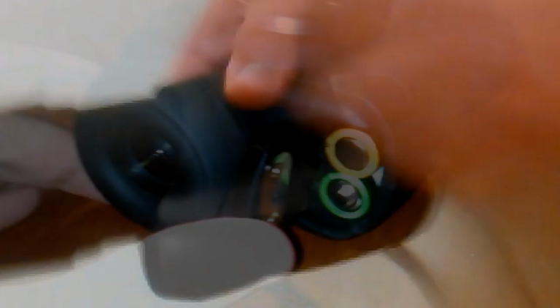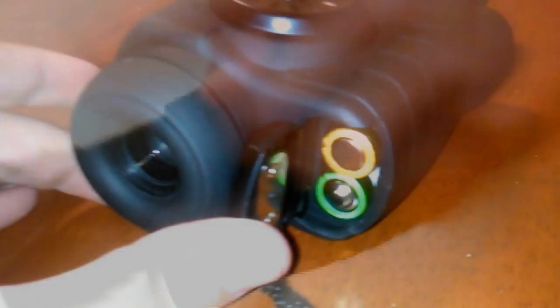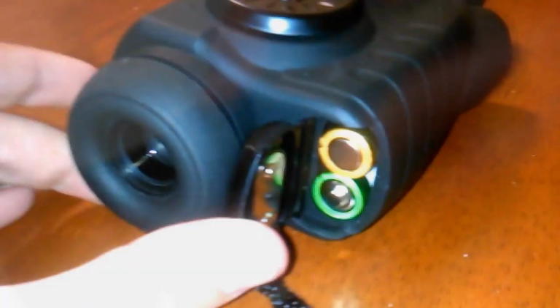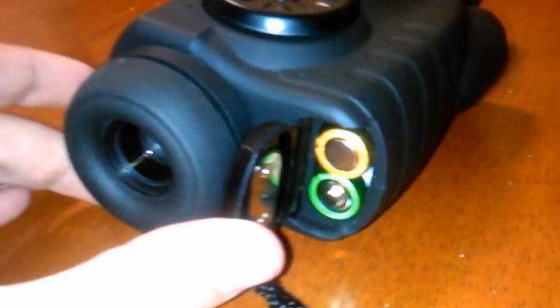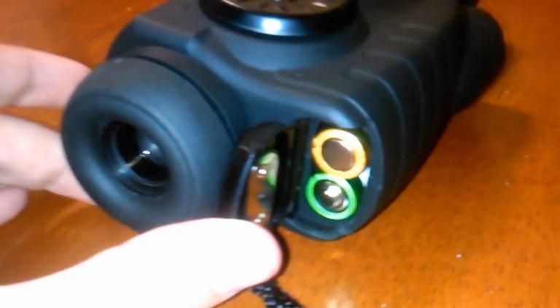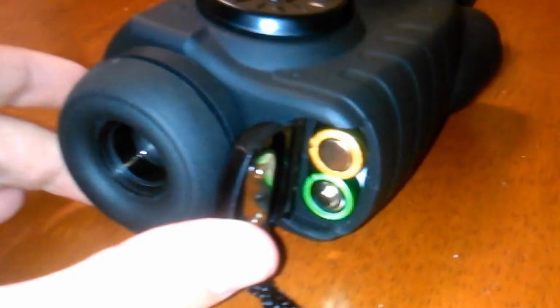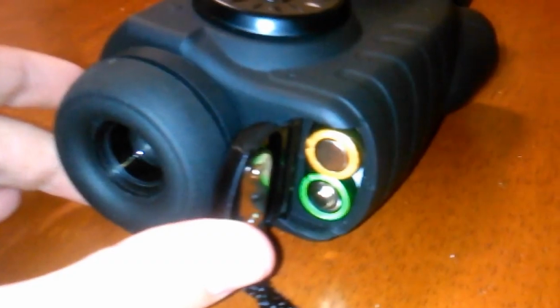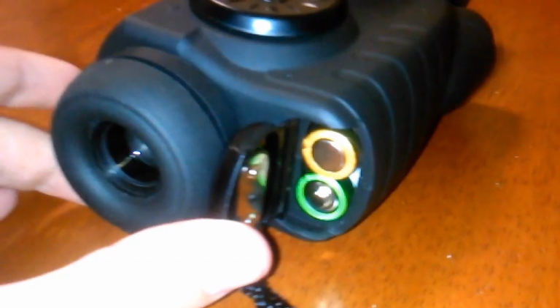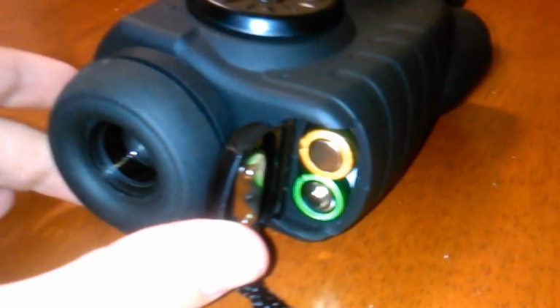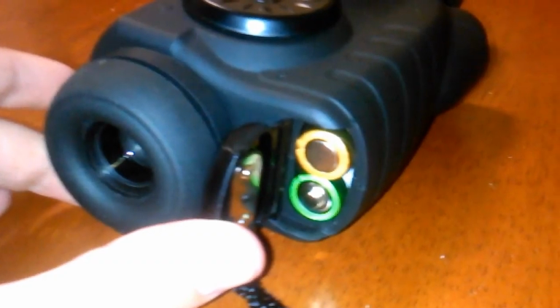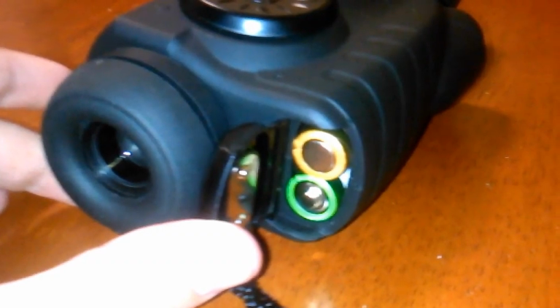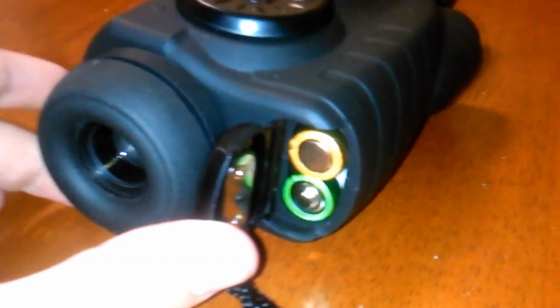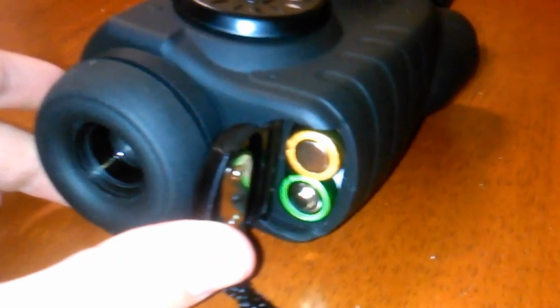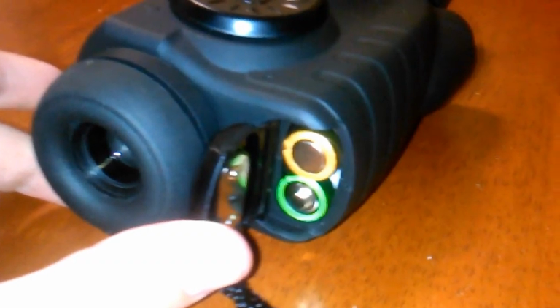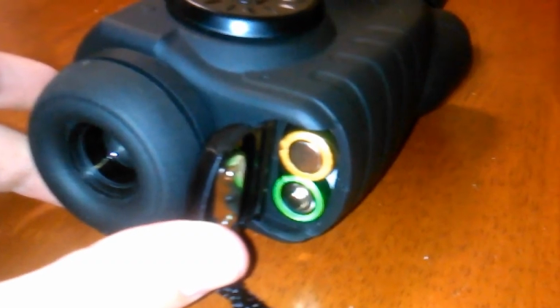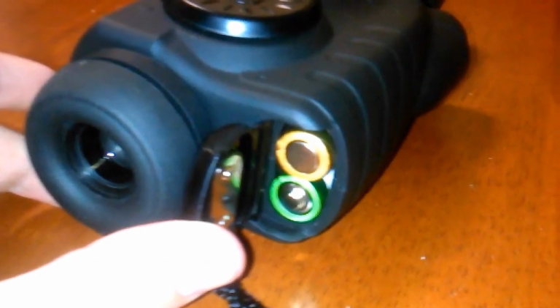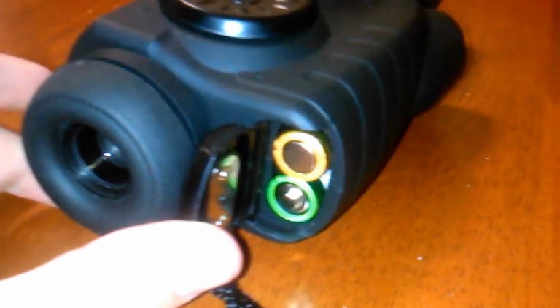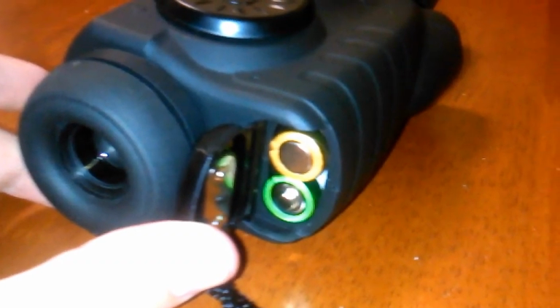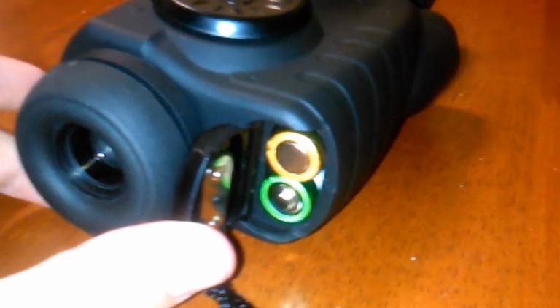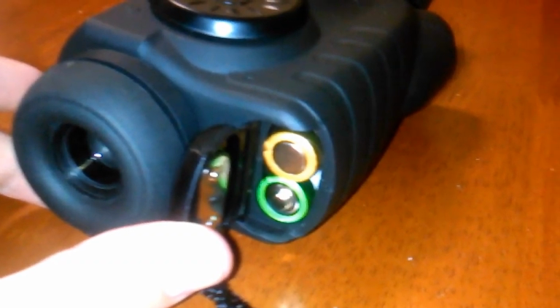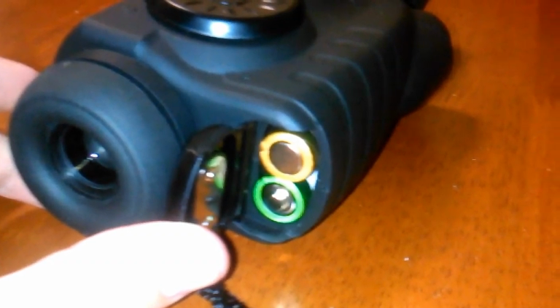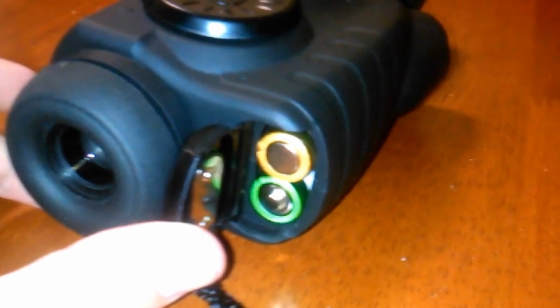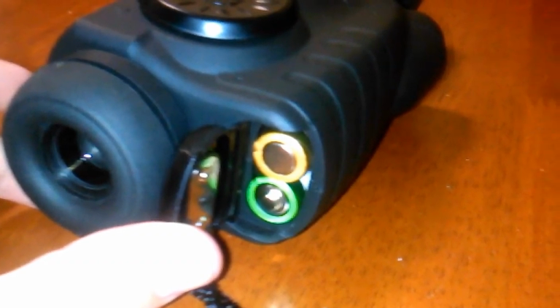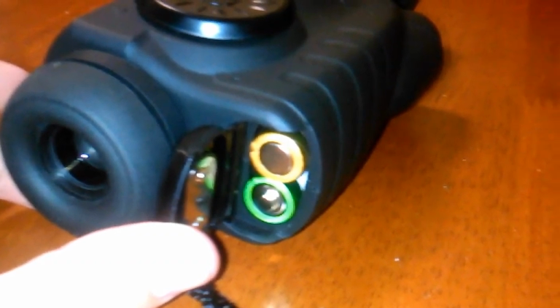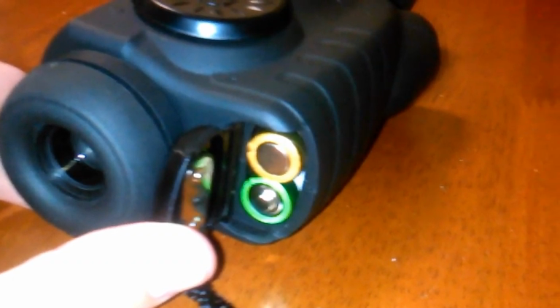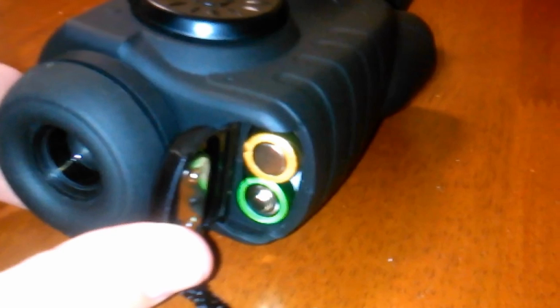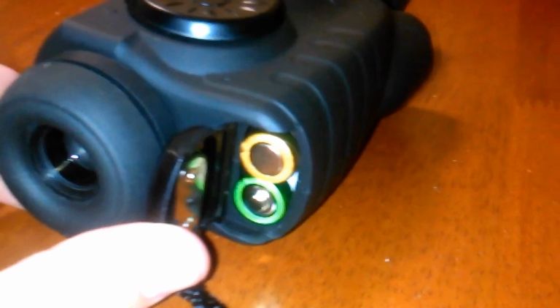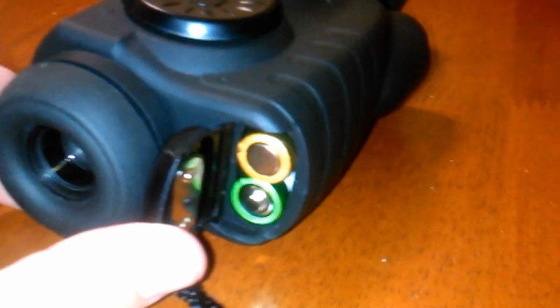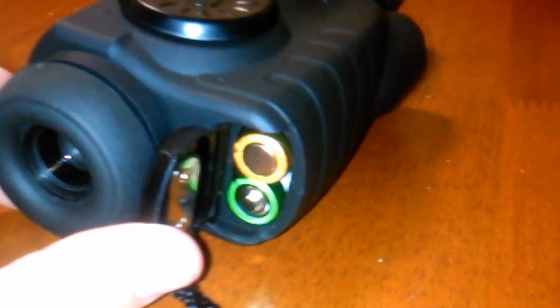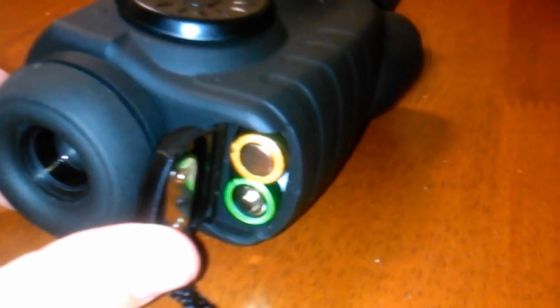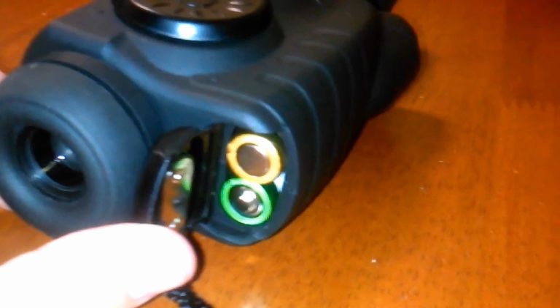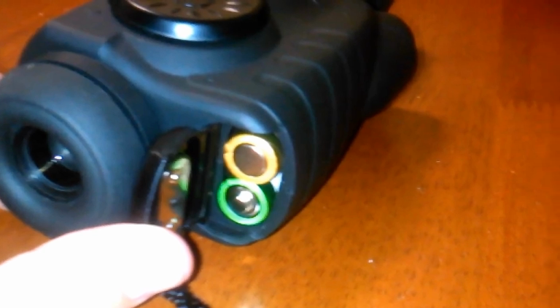The device takes two standard AA batteries and lasts for 4 hours with the infrared on and 6 hours with the infrared off.